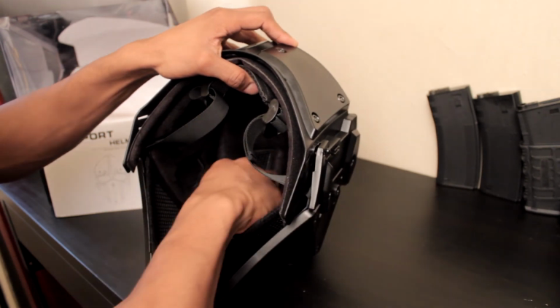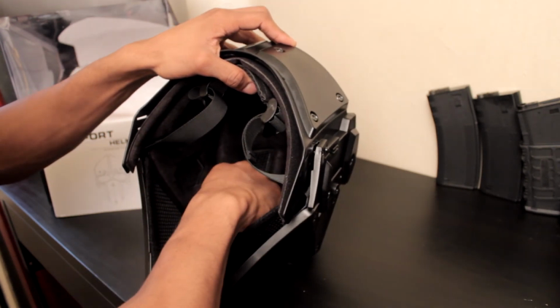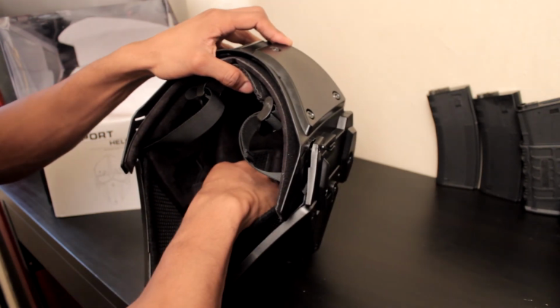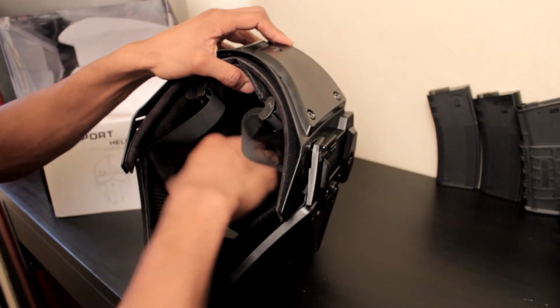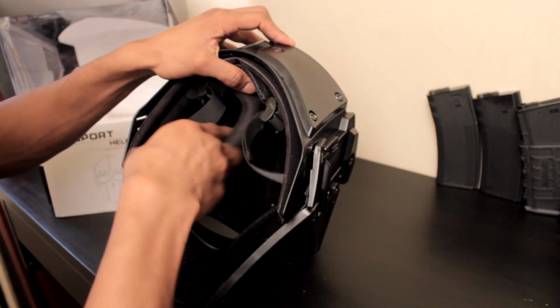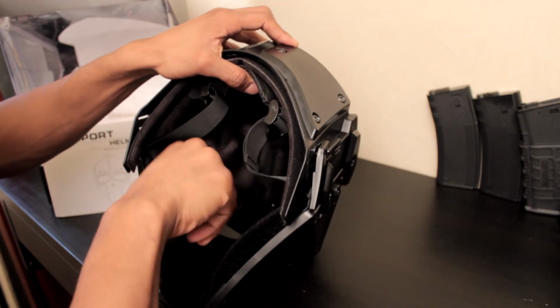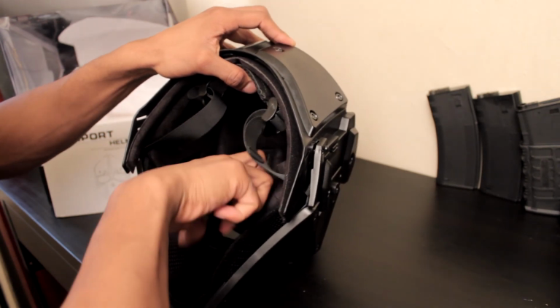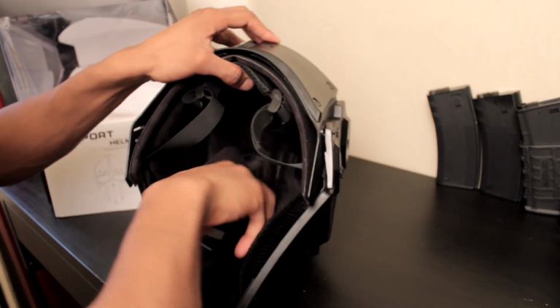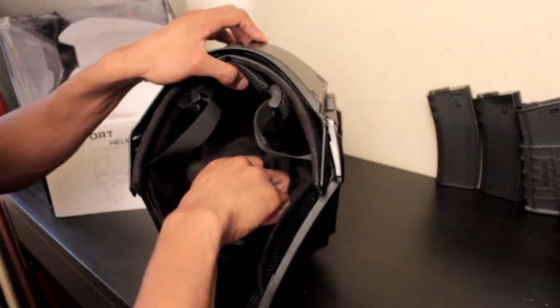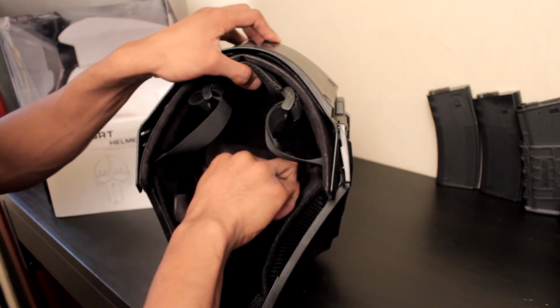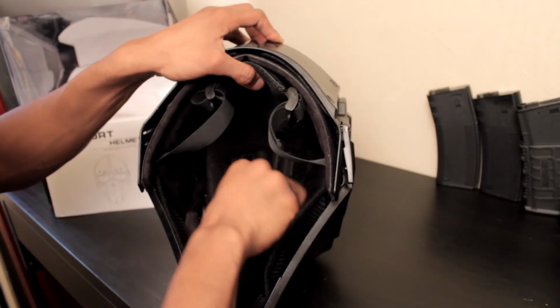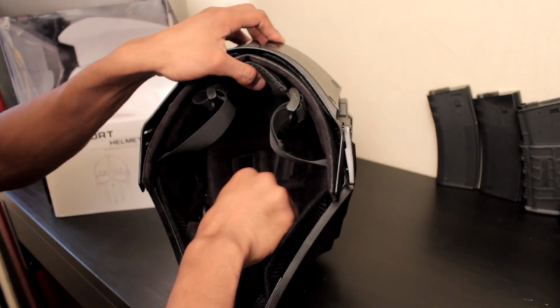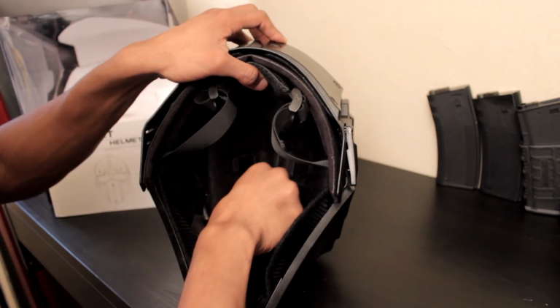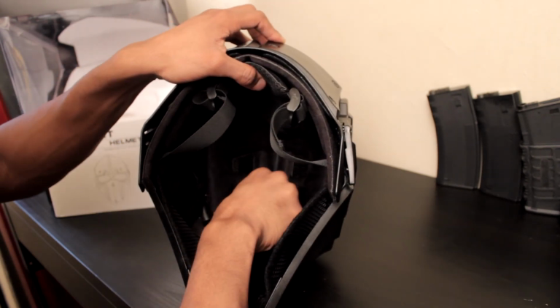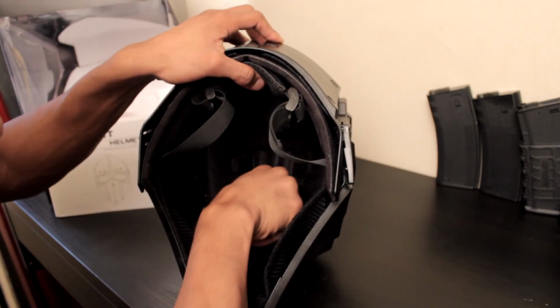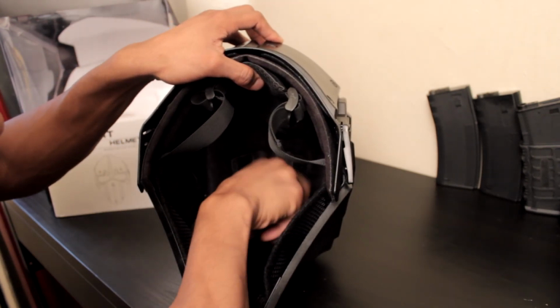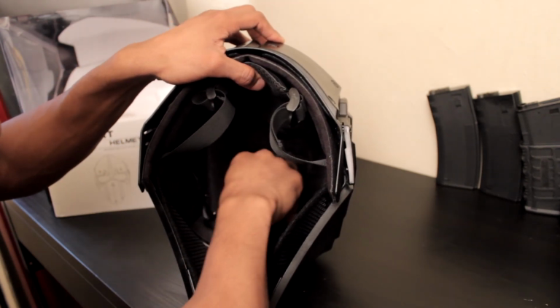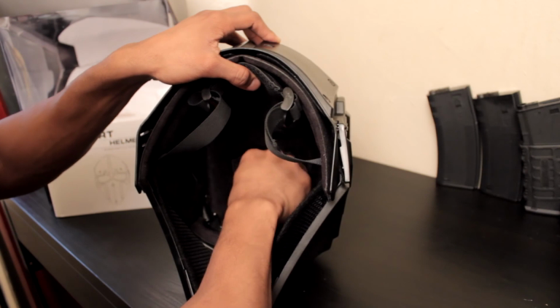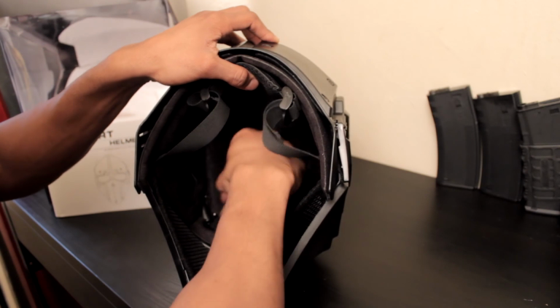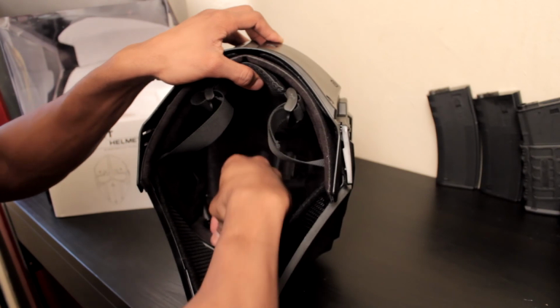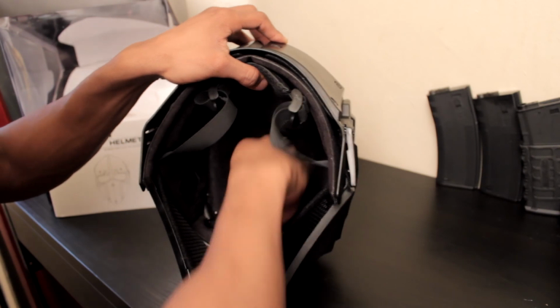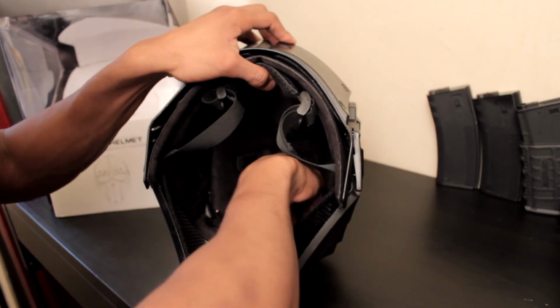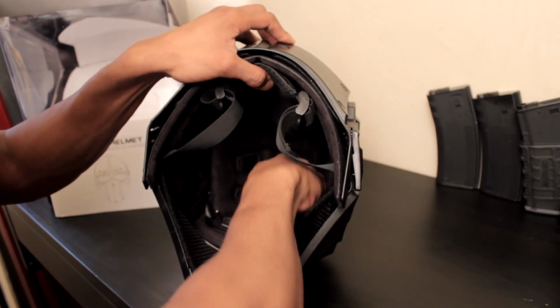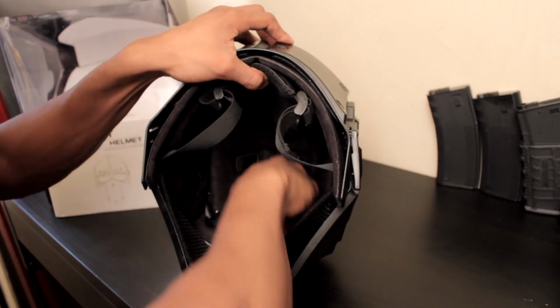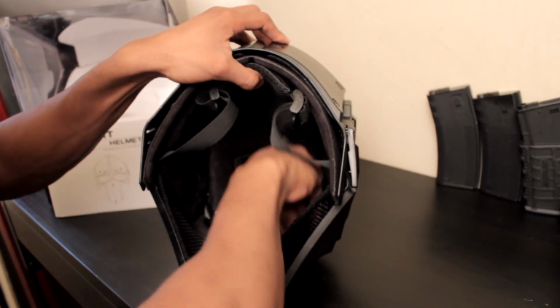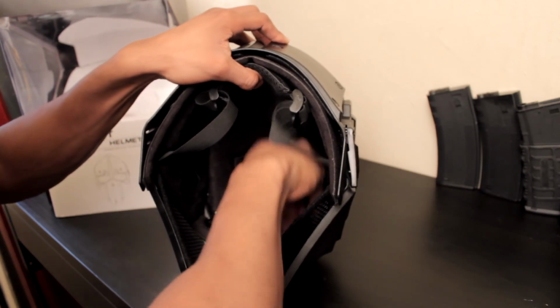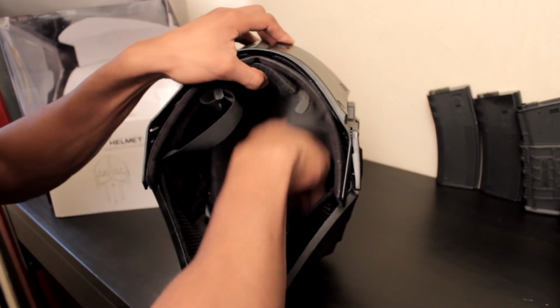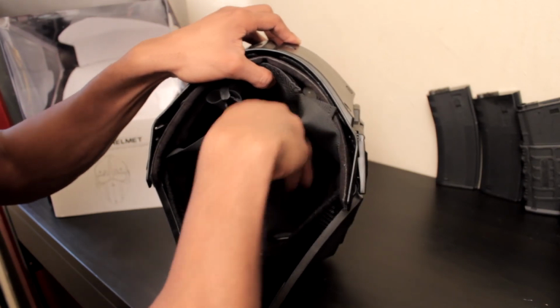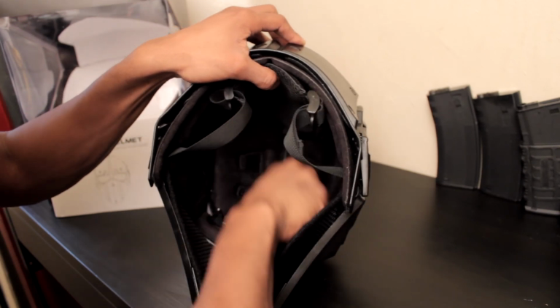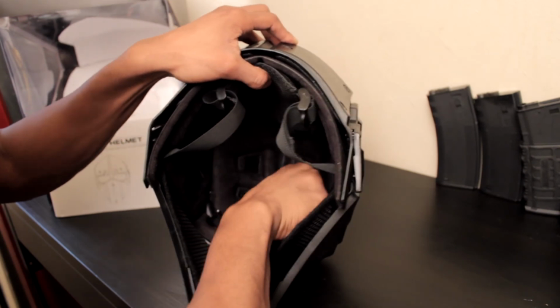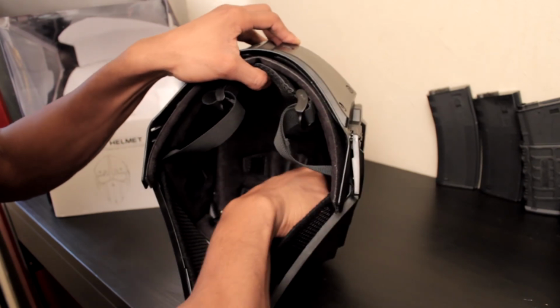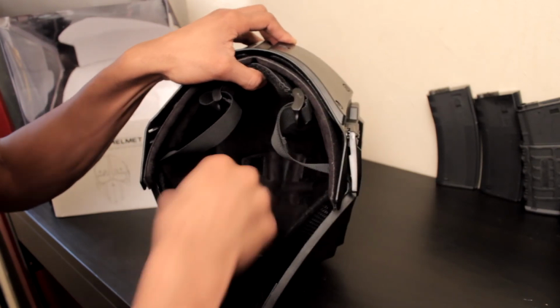You put the mesh for your eyes and the forehead back, attach the Velcro, and you're done.